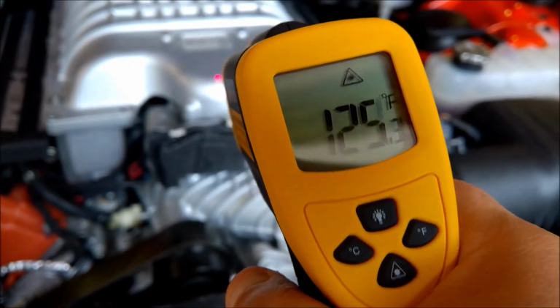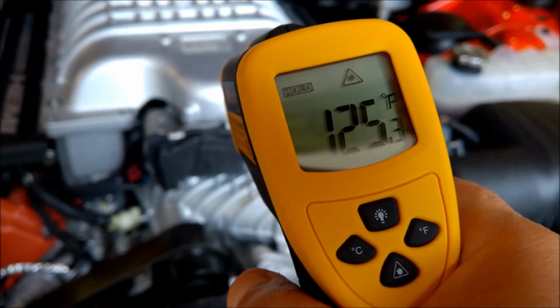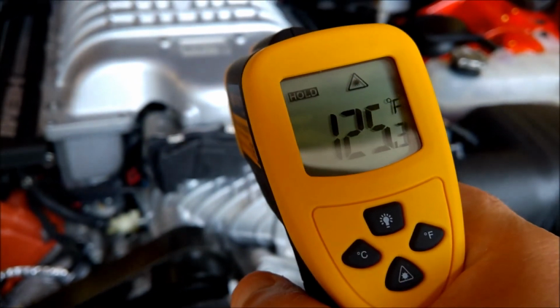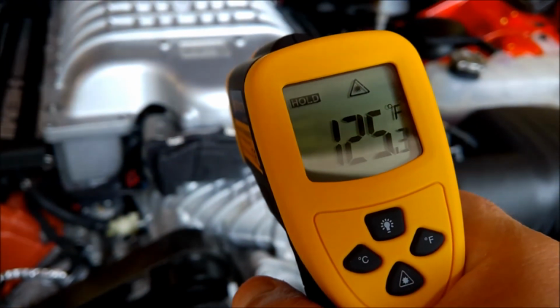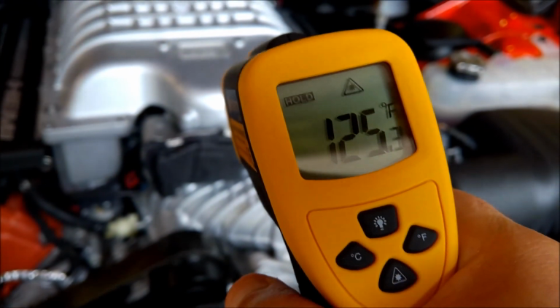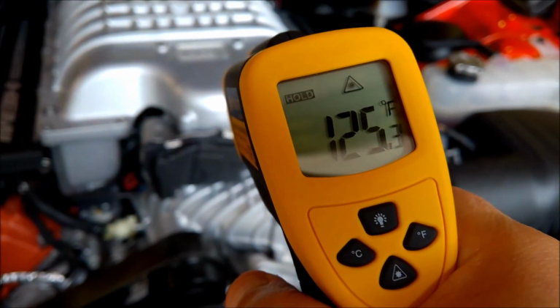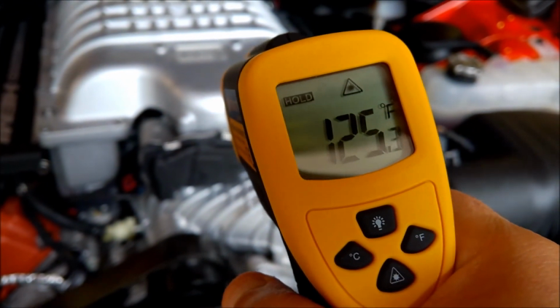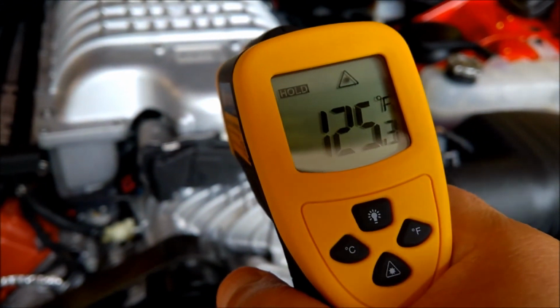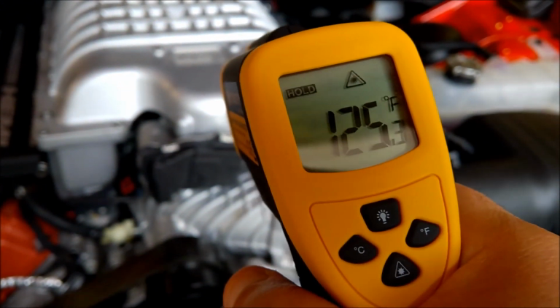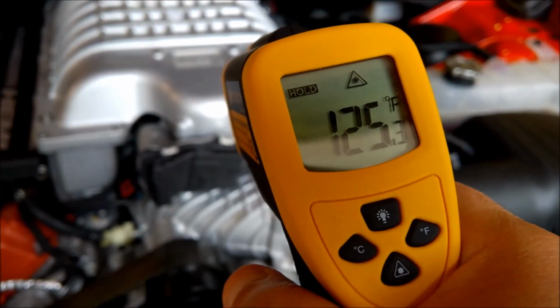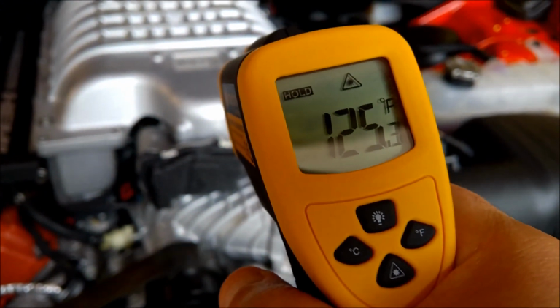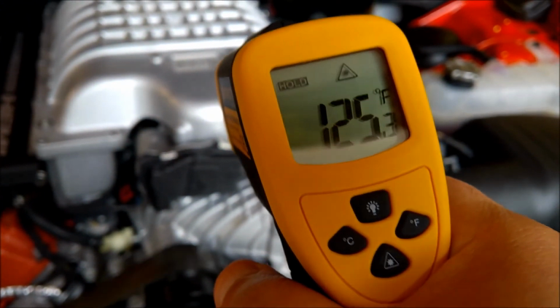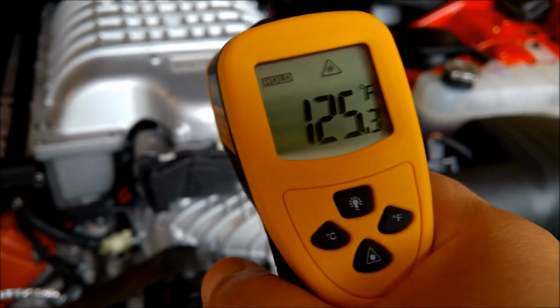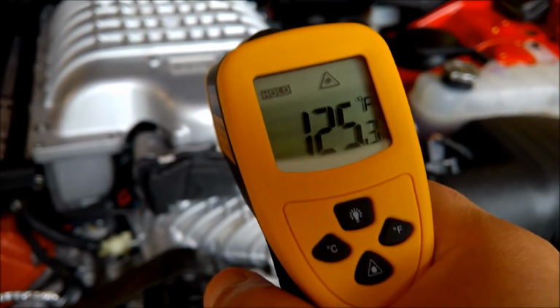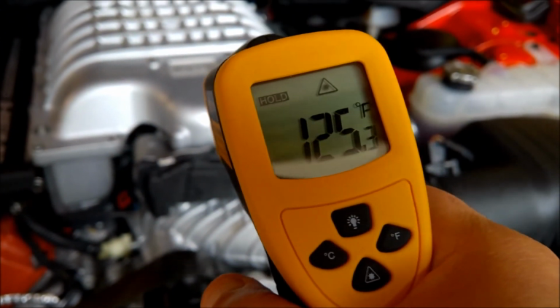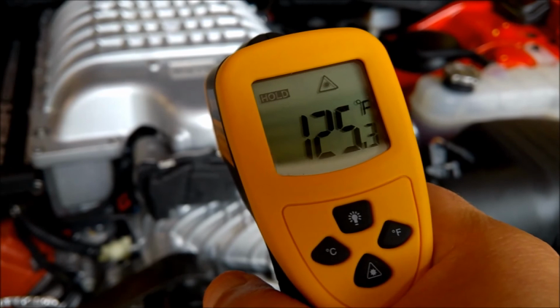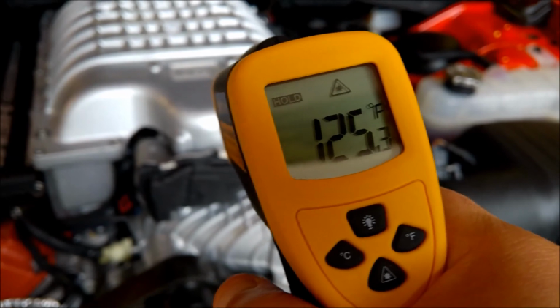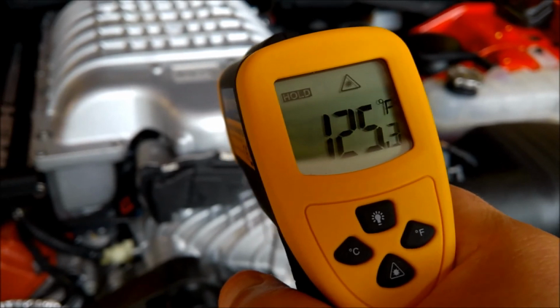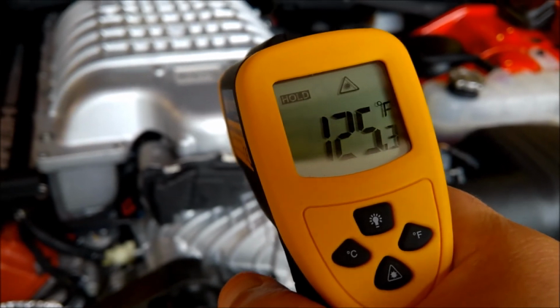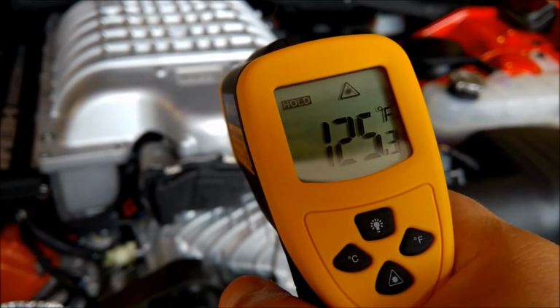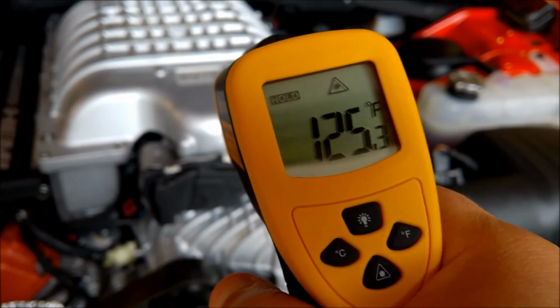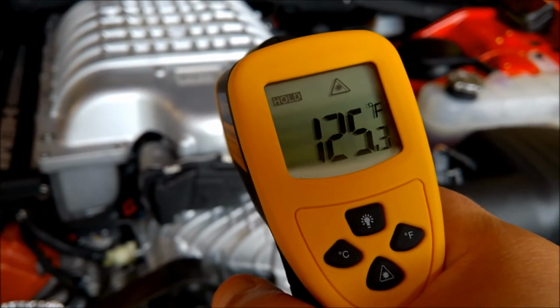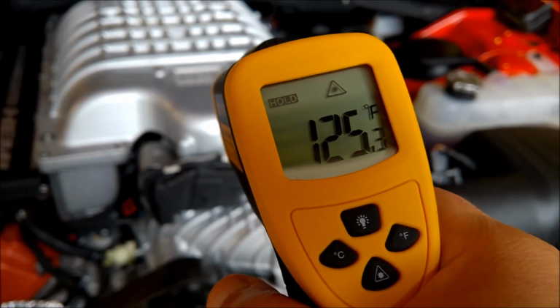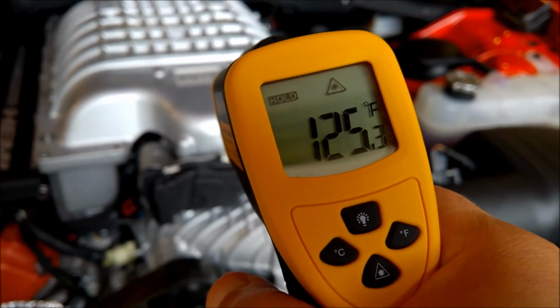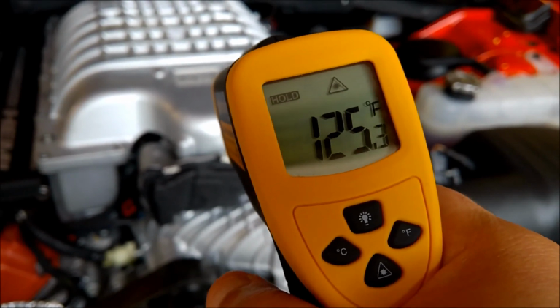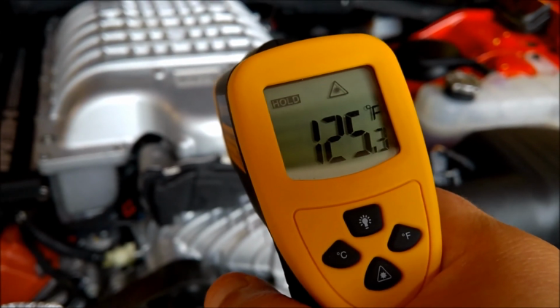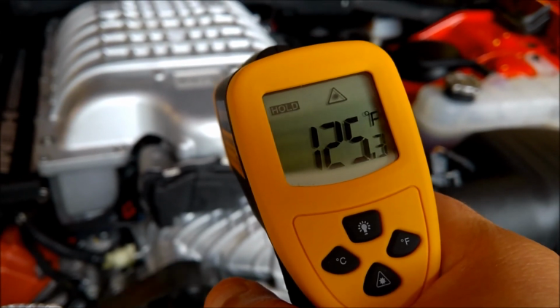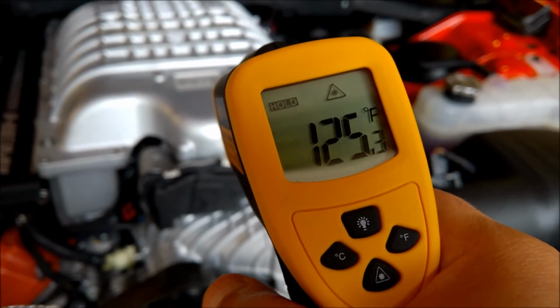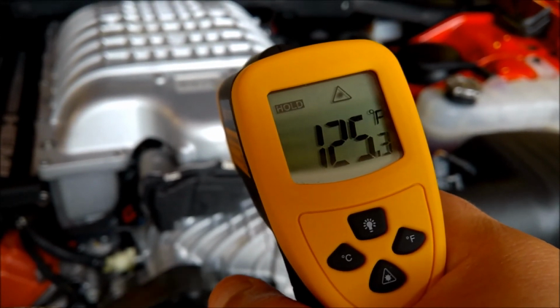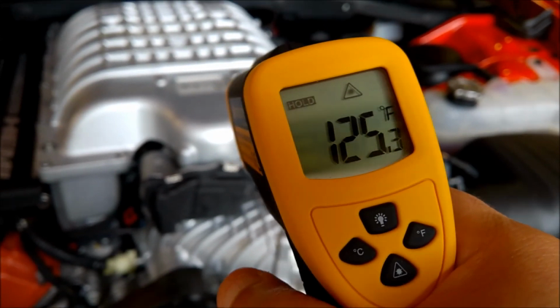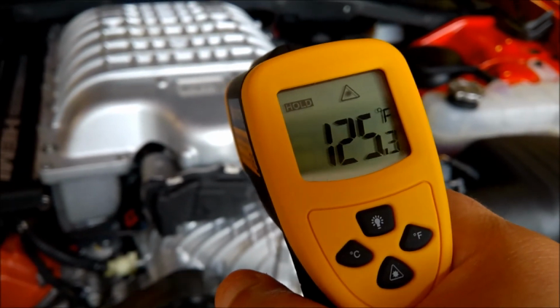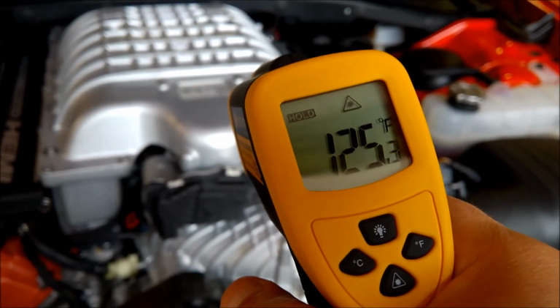There is the official take on the temperature of the supercharger. Thanks for watching.